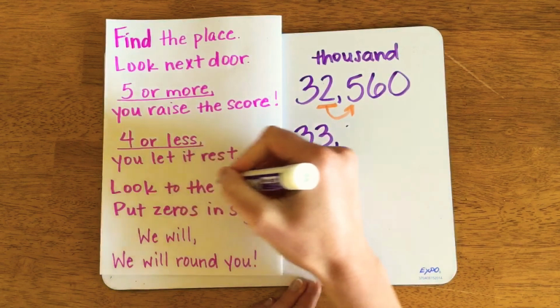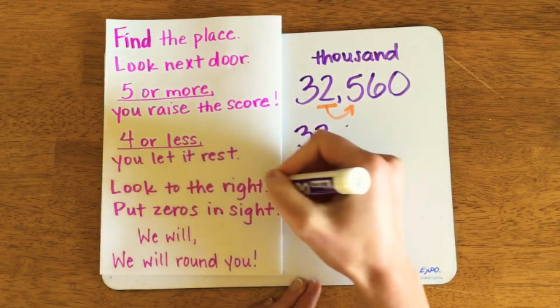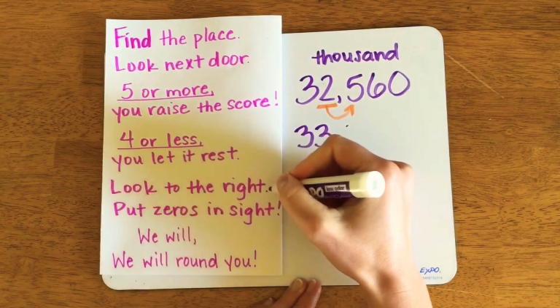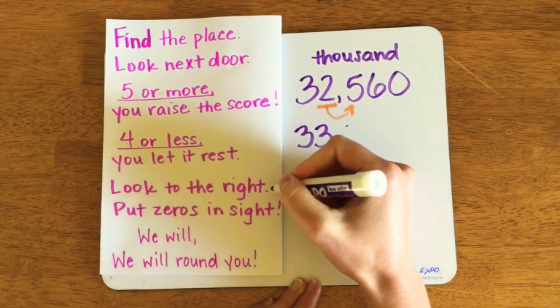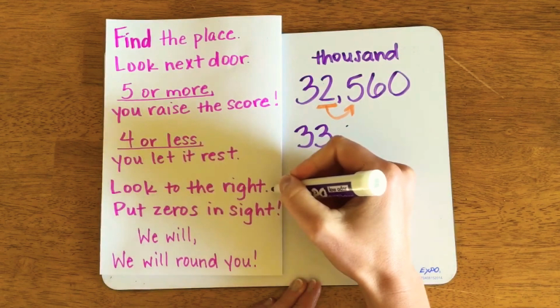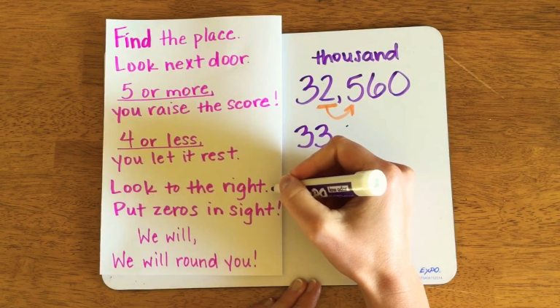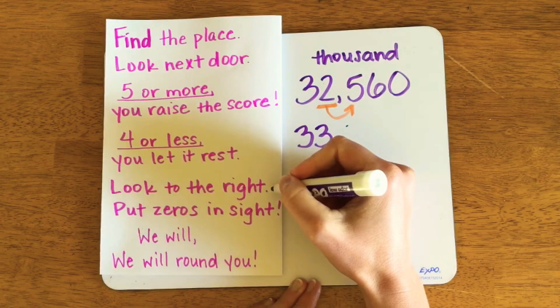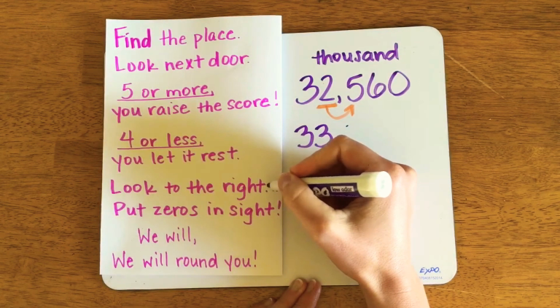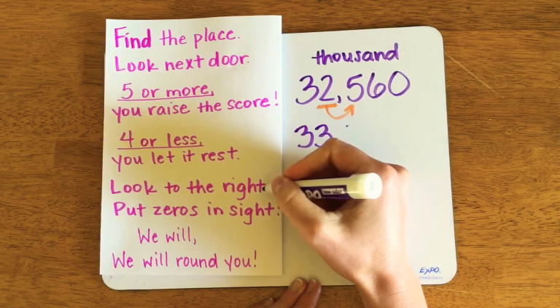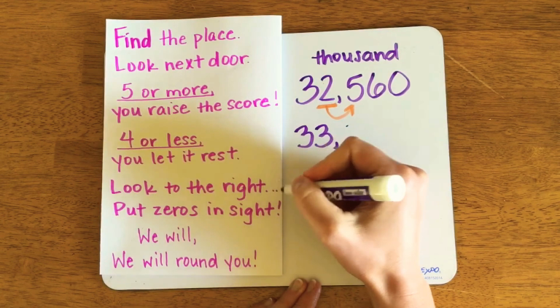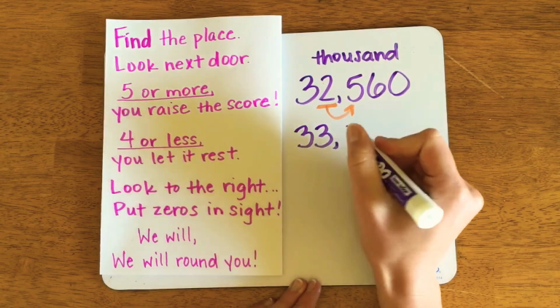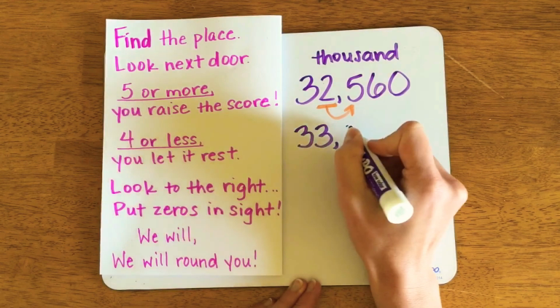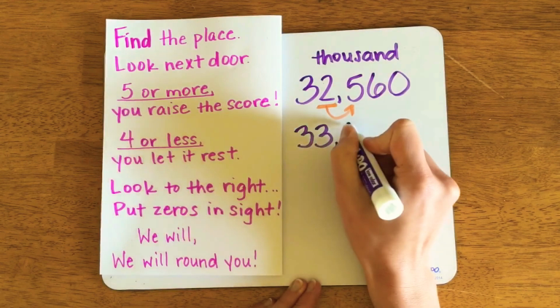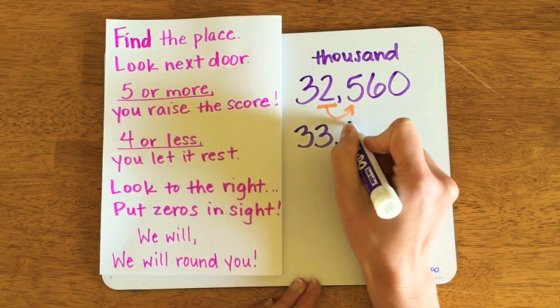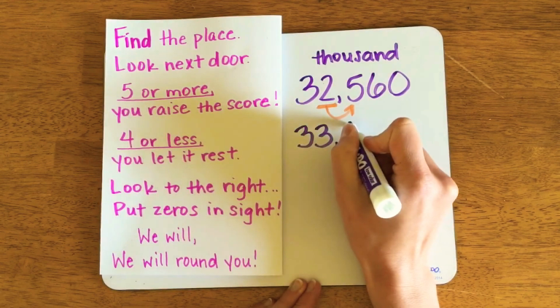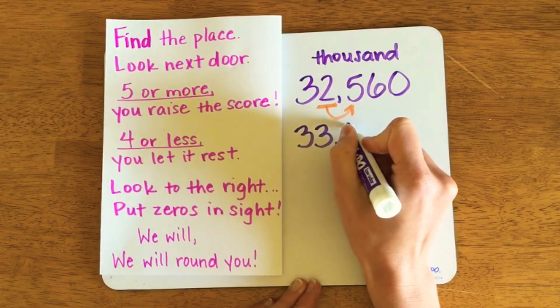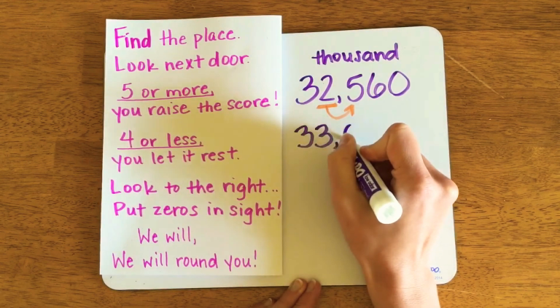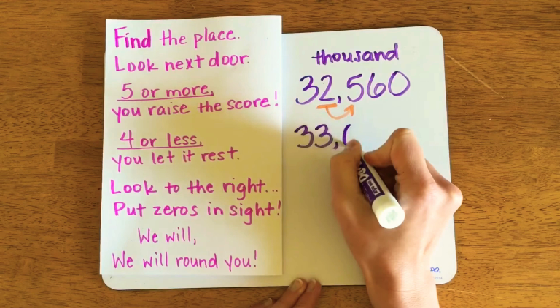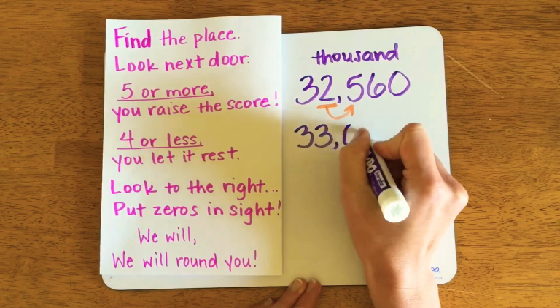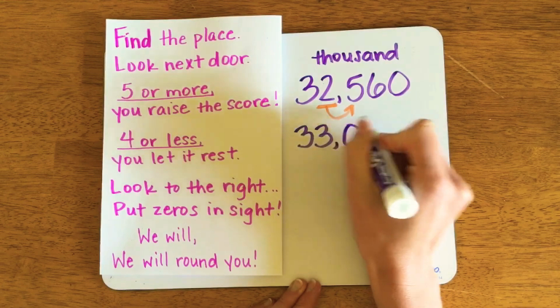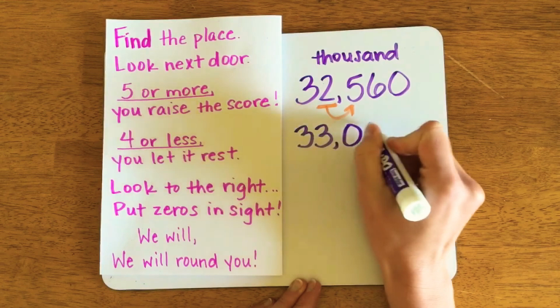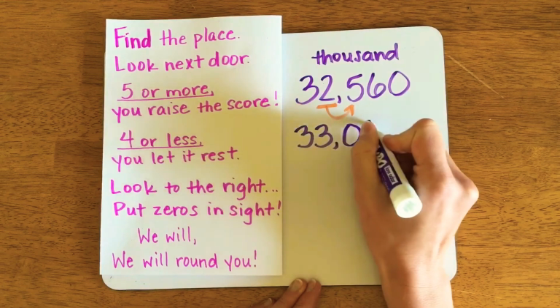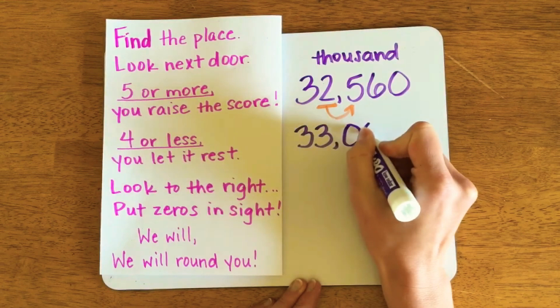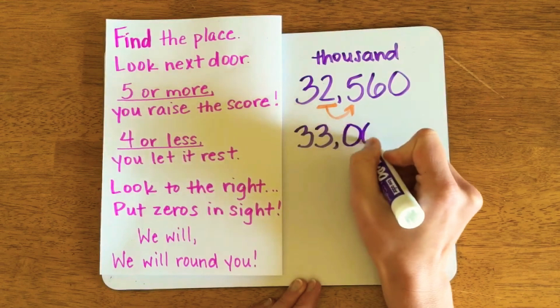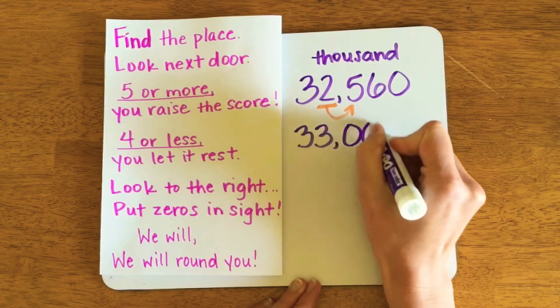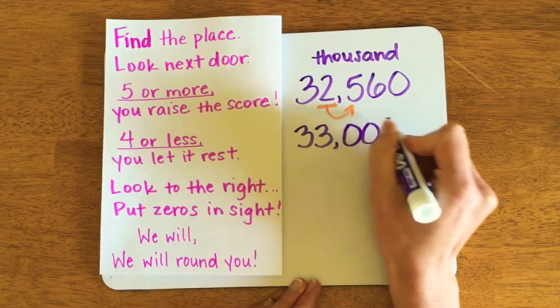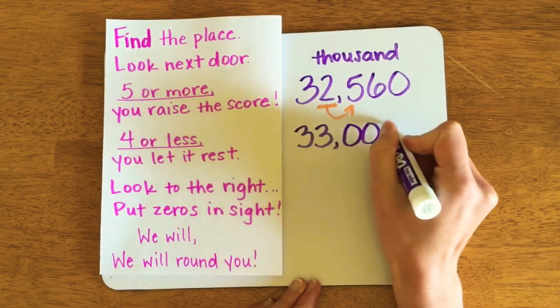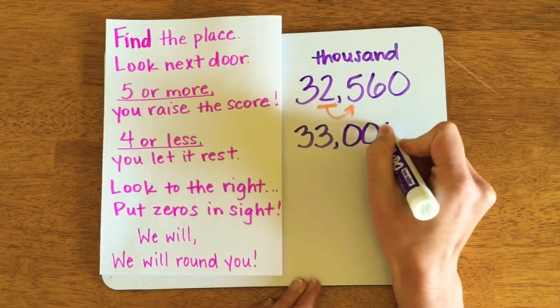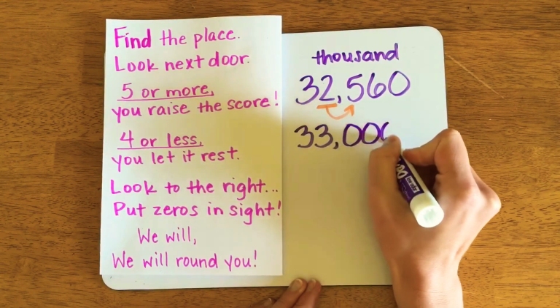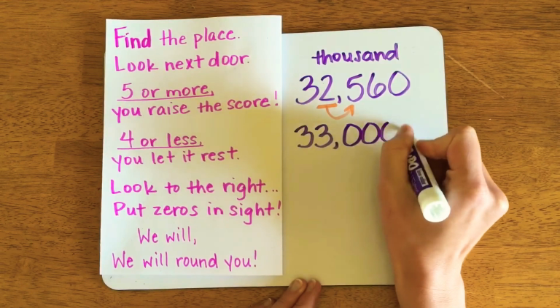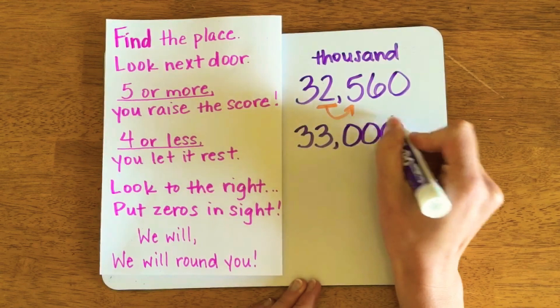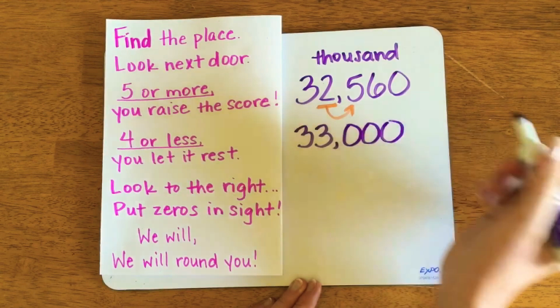The fourth step says to look to the right and place zeros in sight.